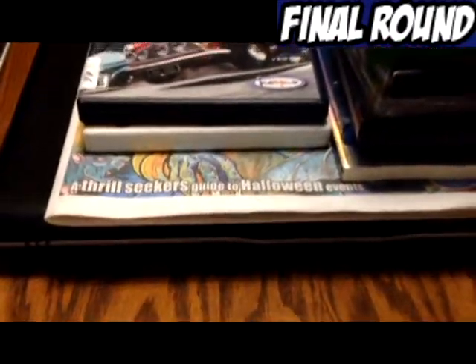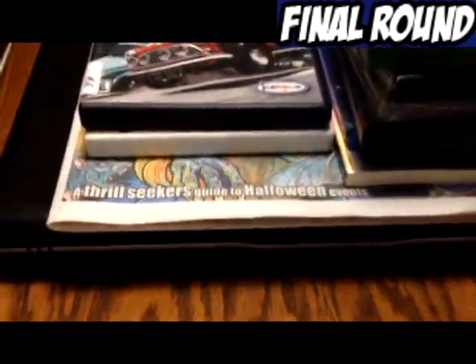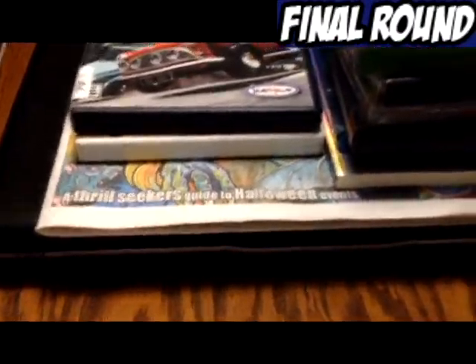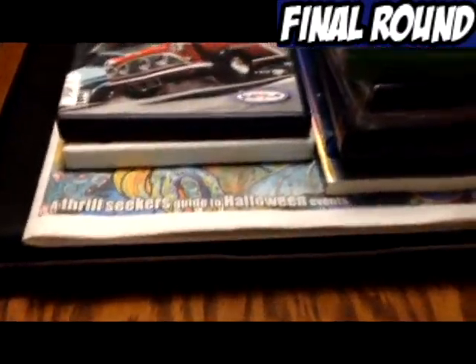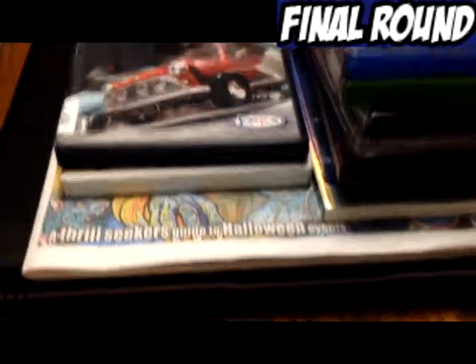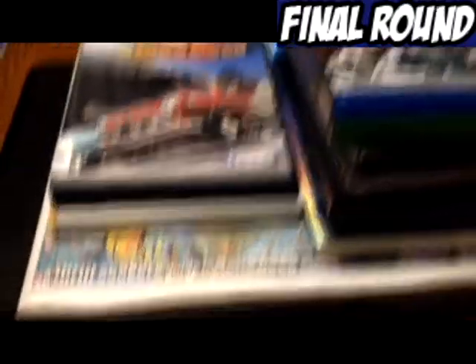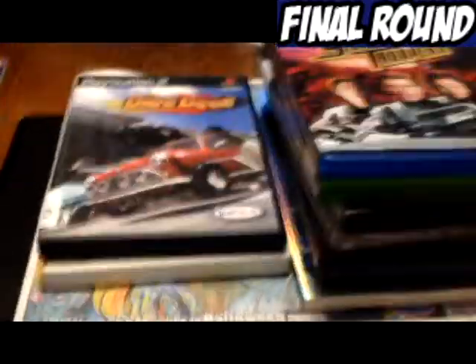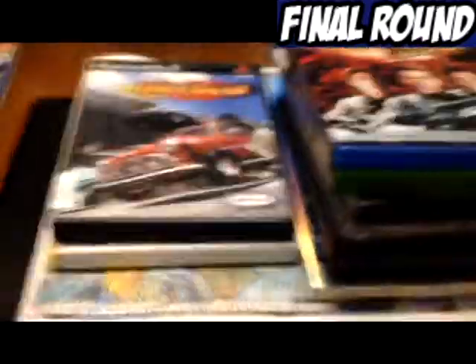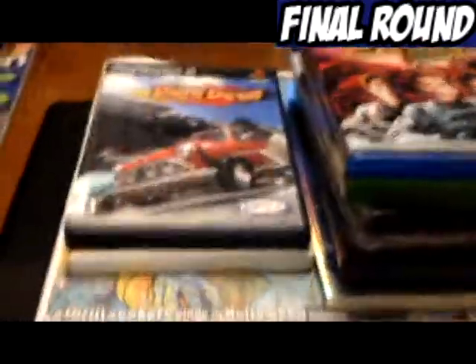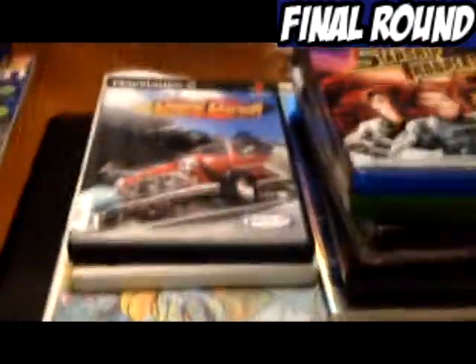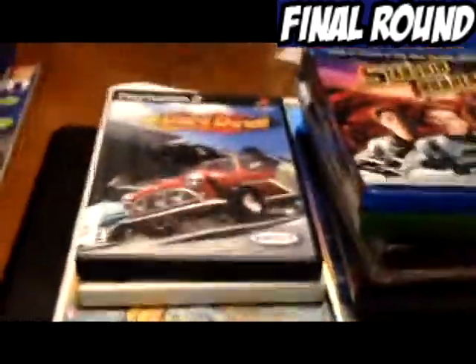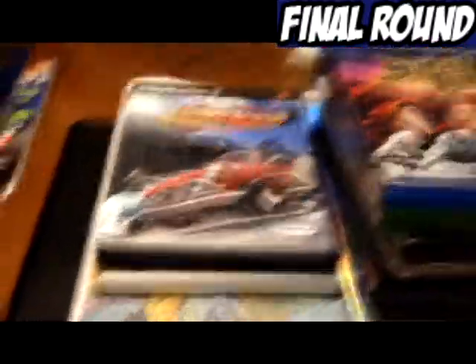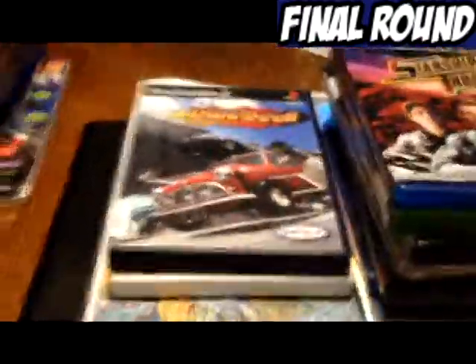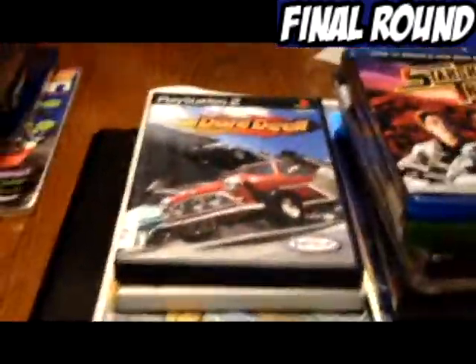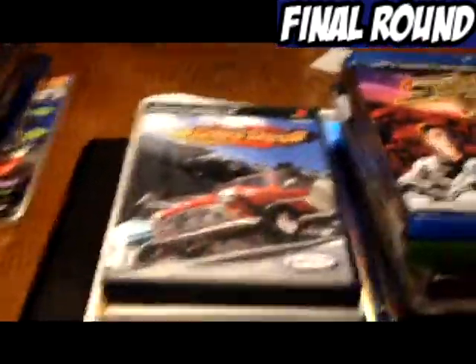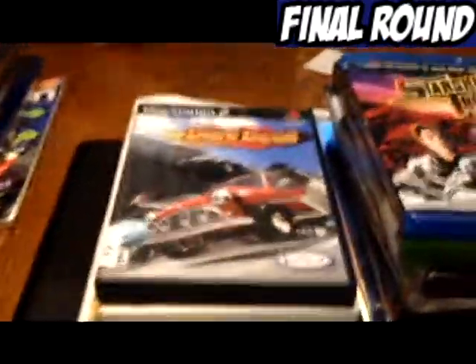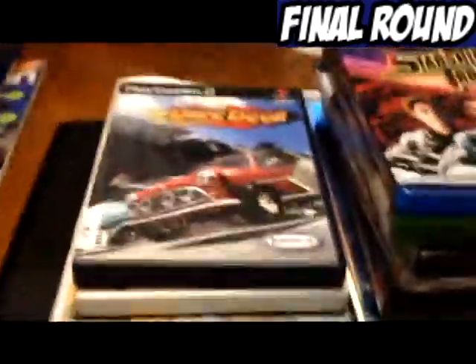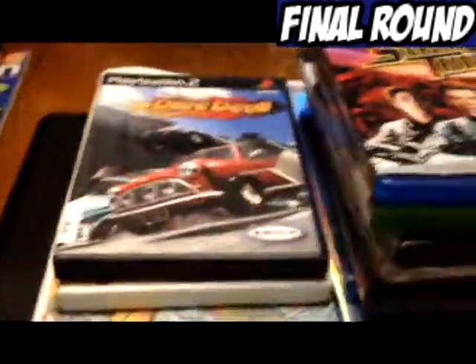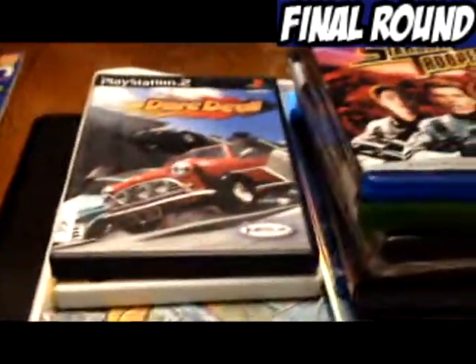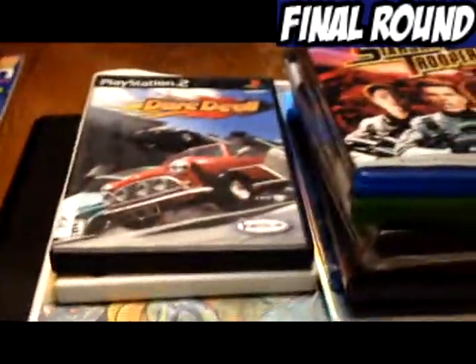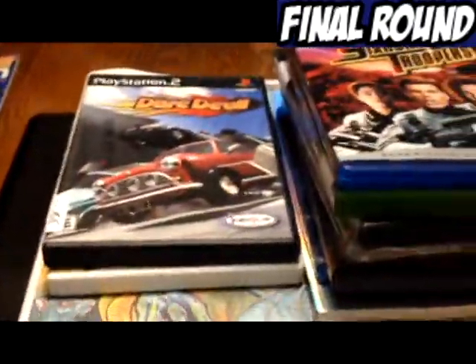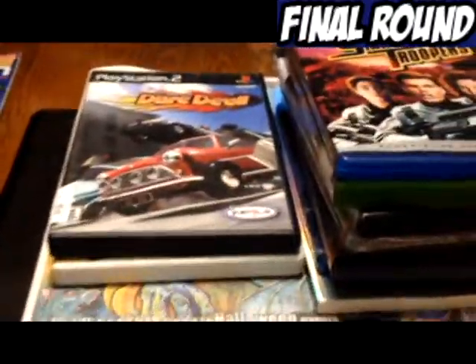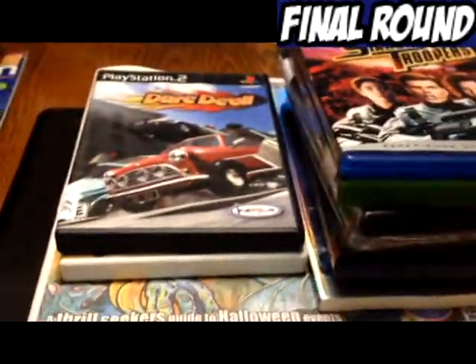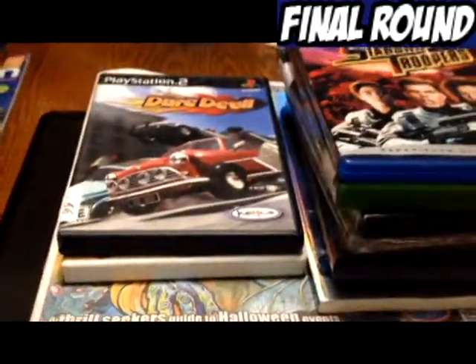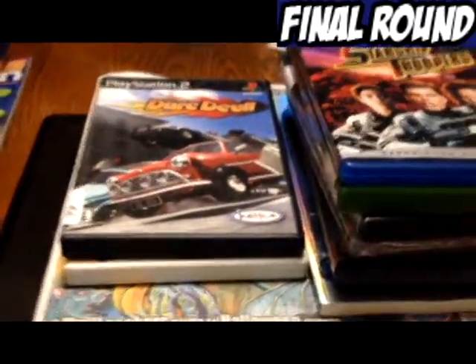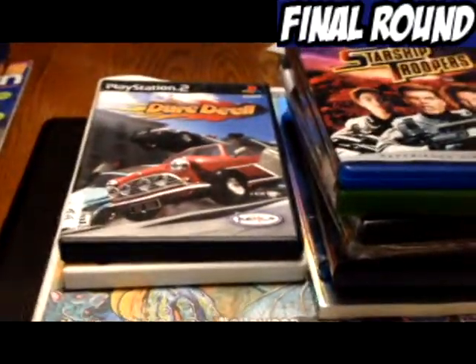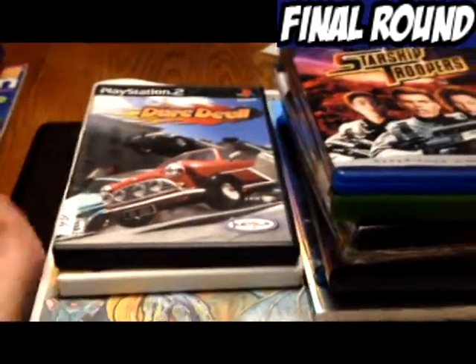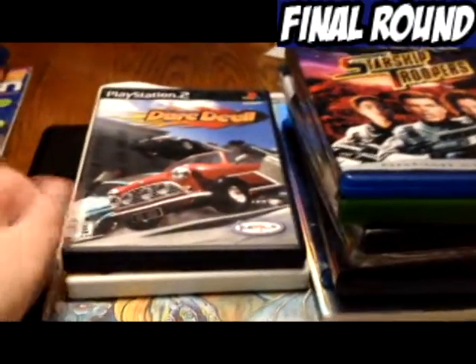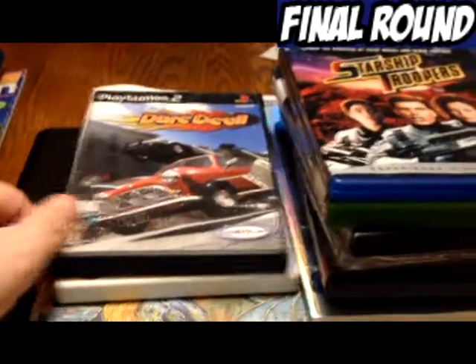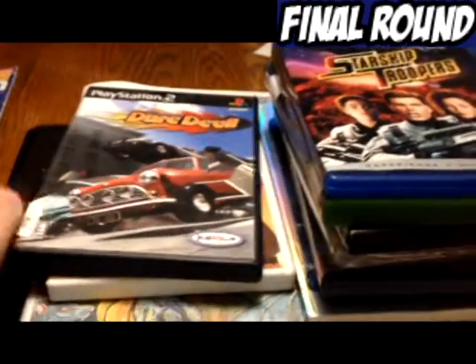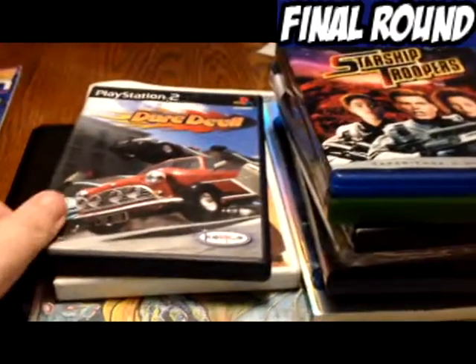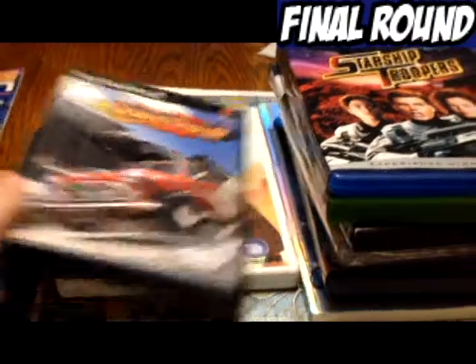It's not sealed, but I sincerely doubt it's ever been watched, because of the environment where it came from.